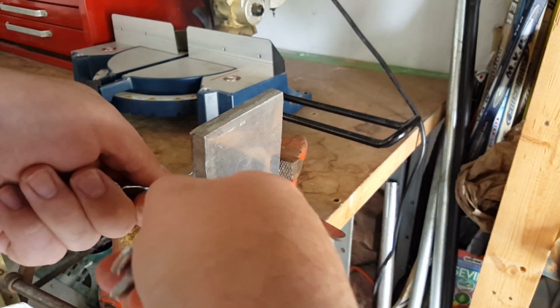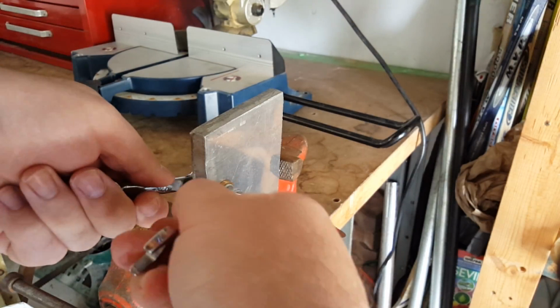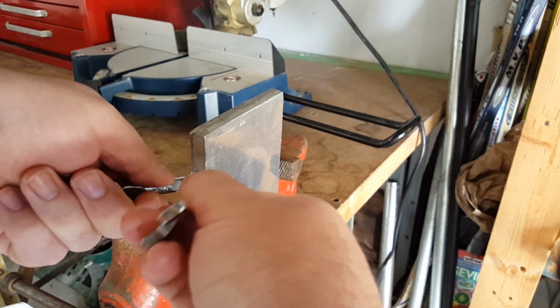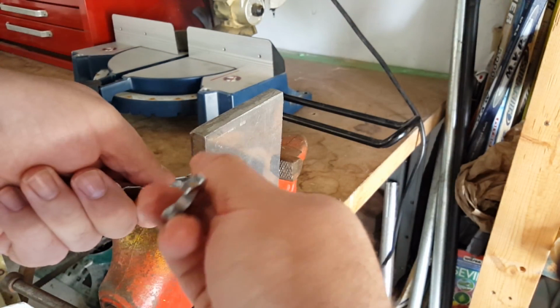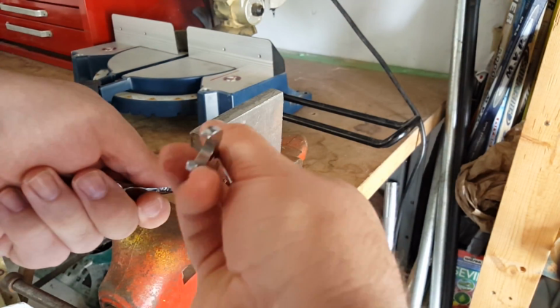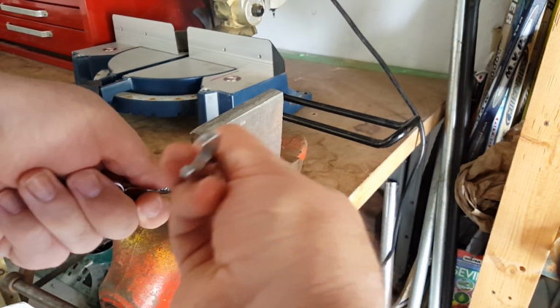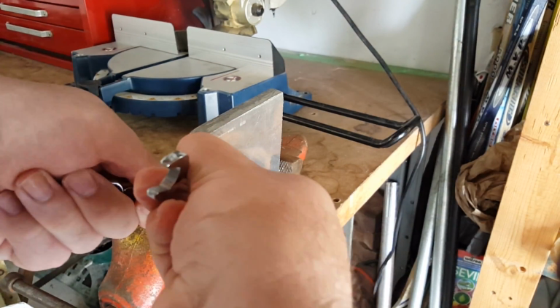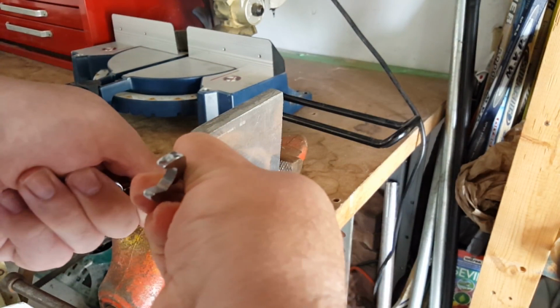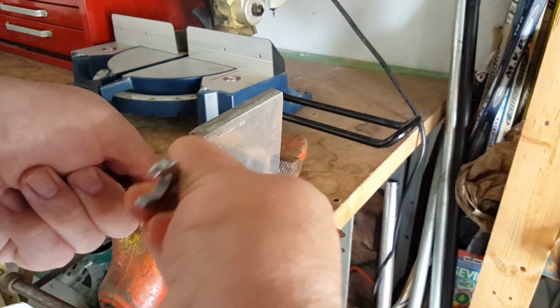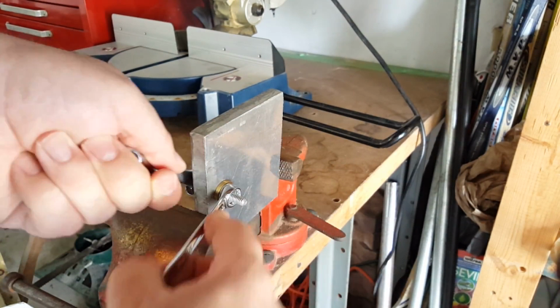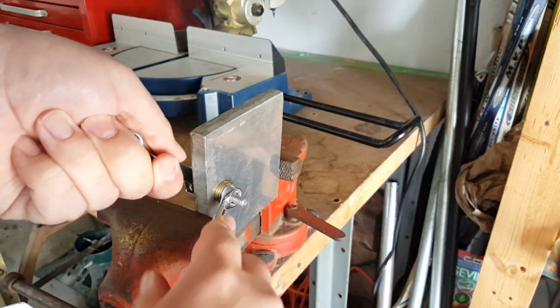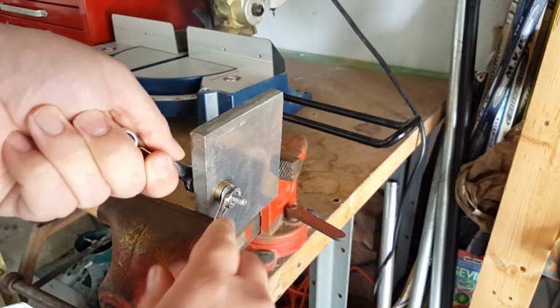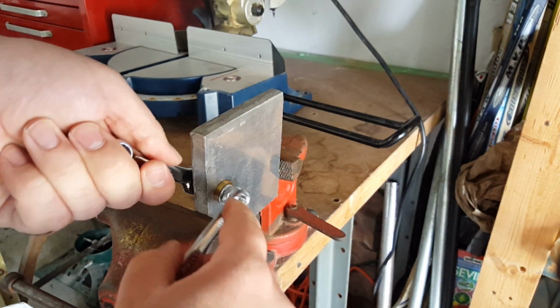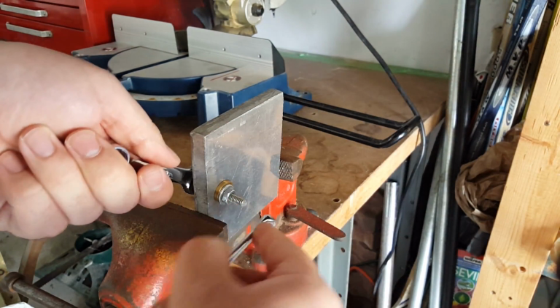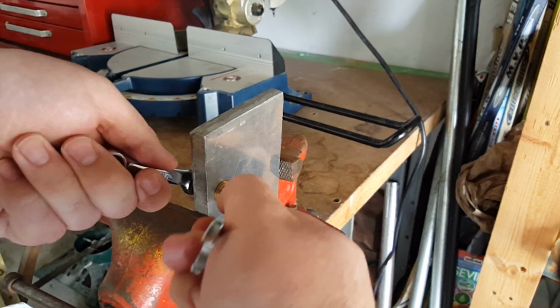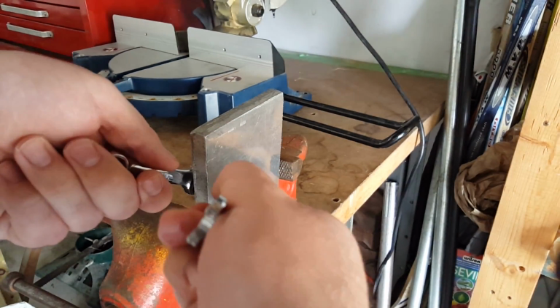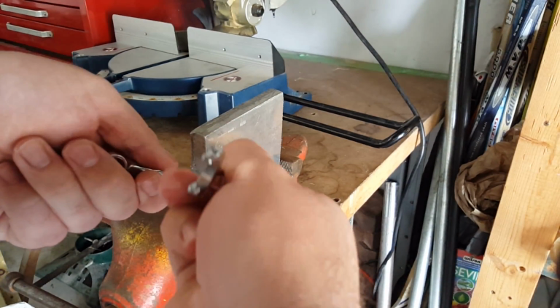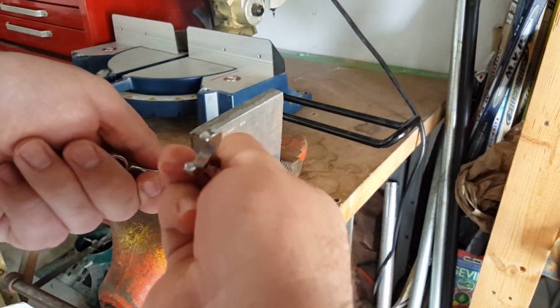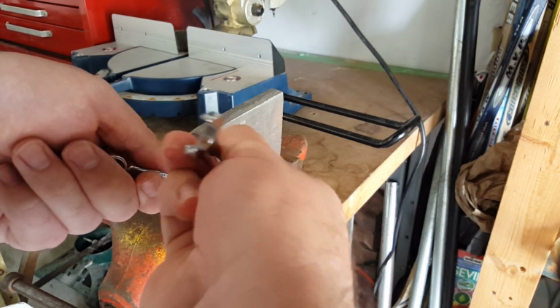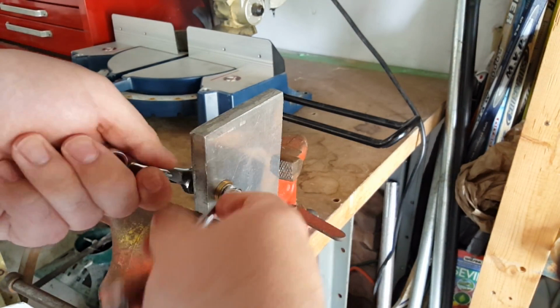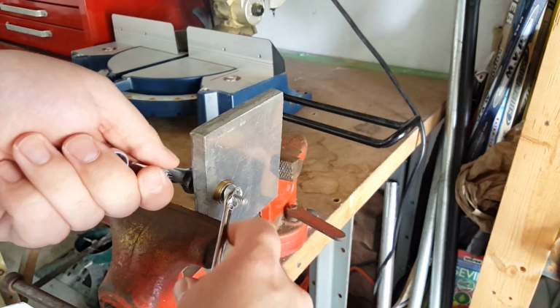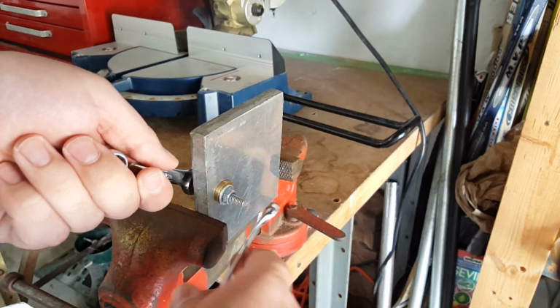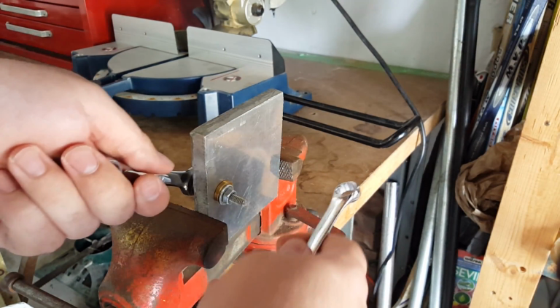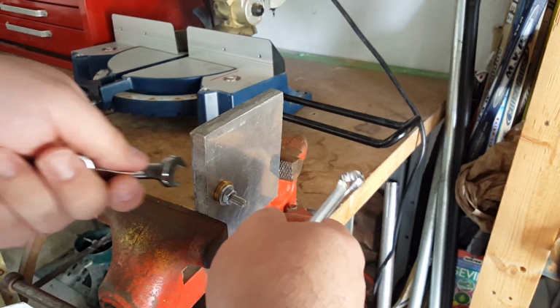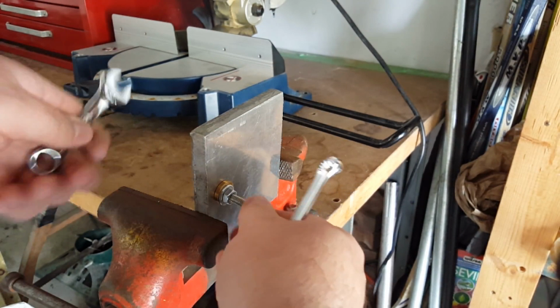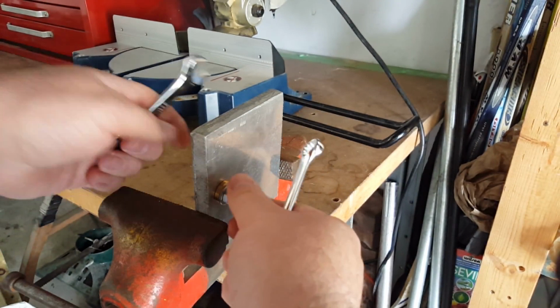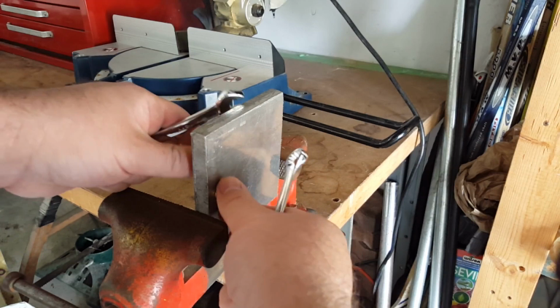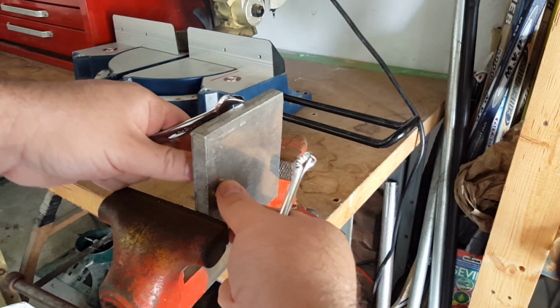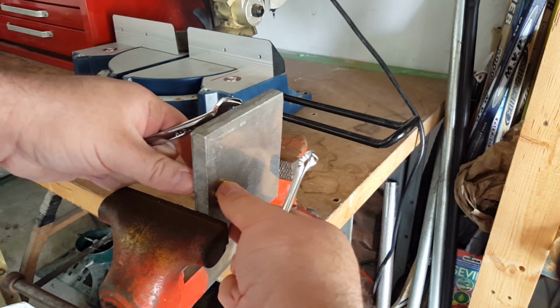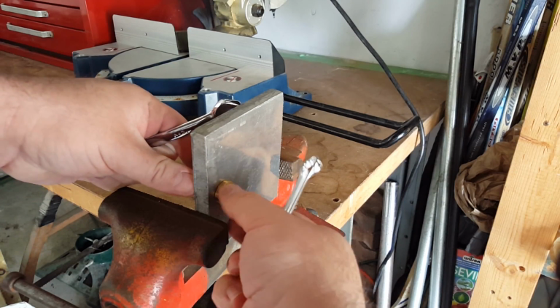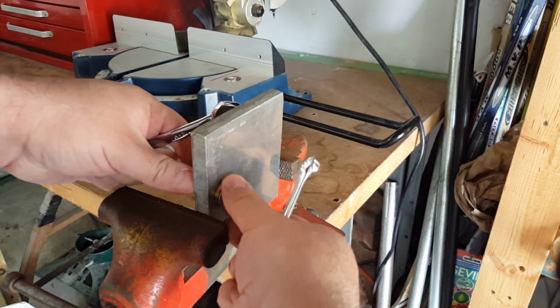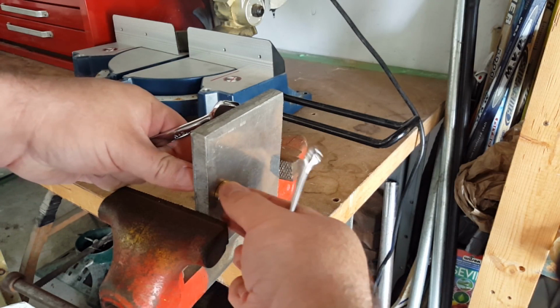Your bushing's officially been pressed in. Now all you gotta do is break the seal on the nut and back it out.